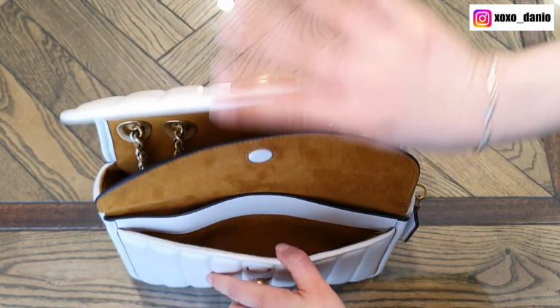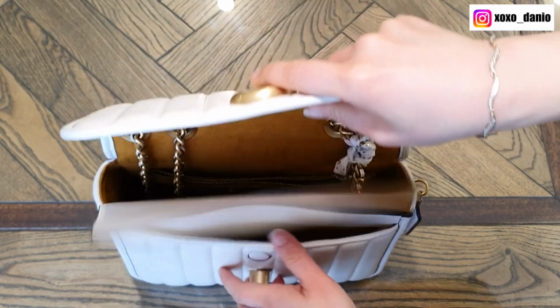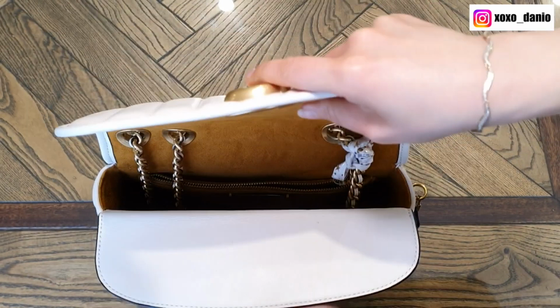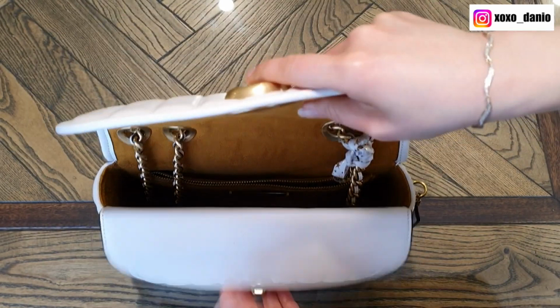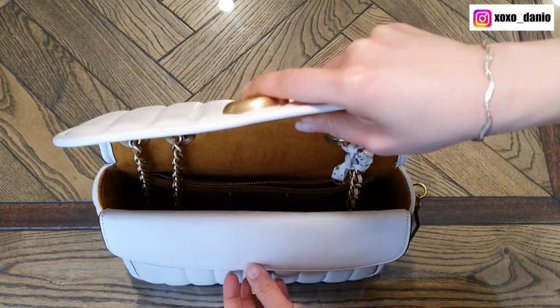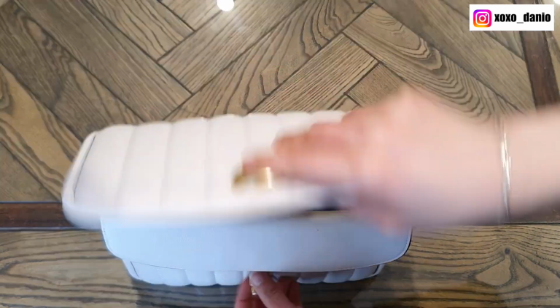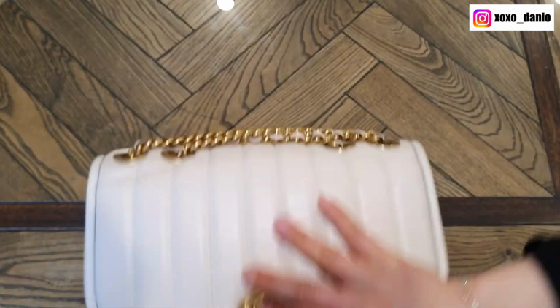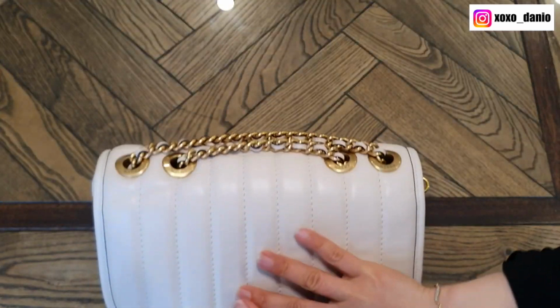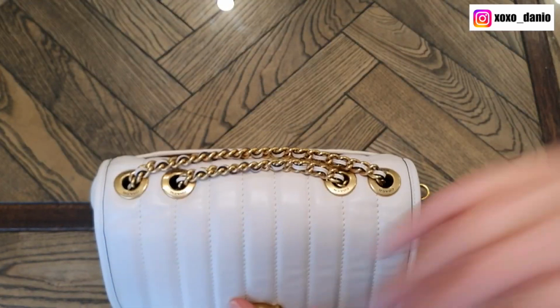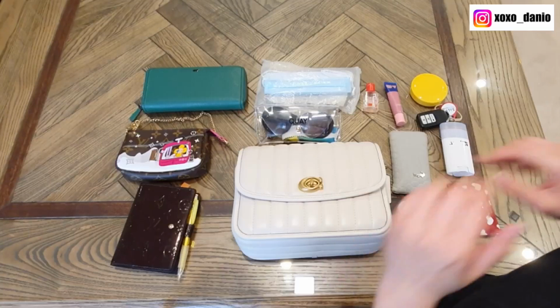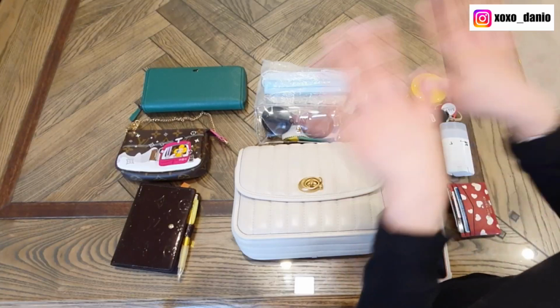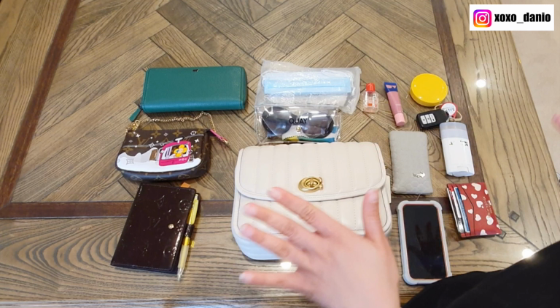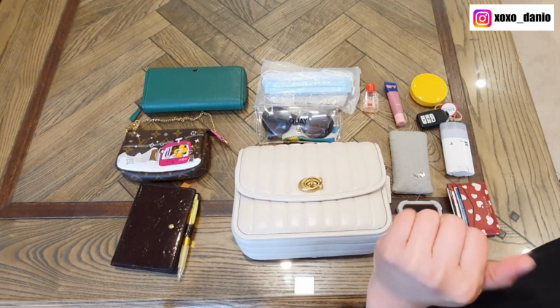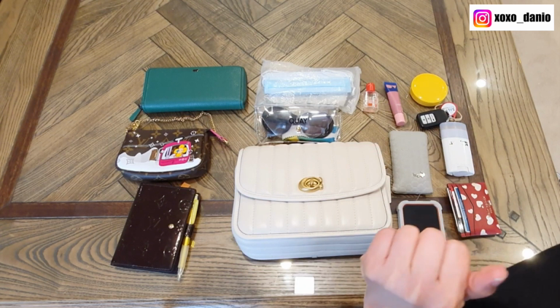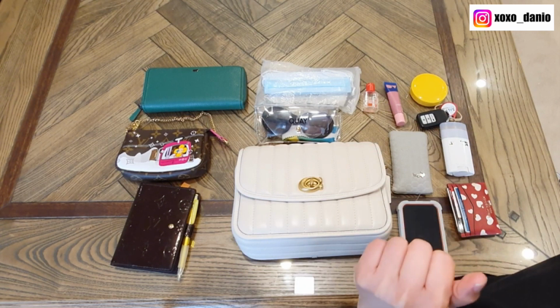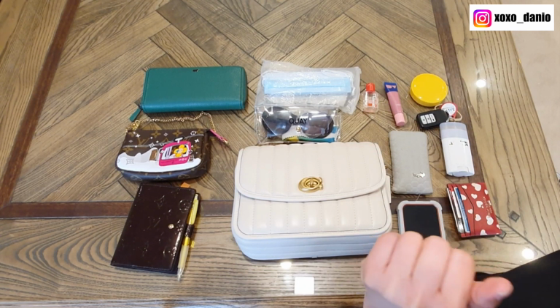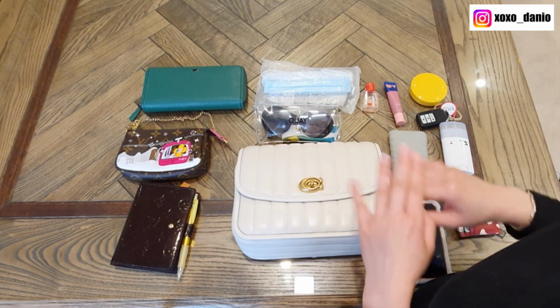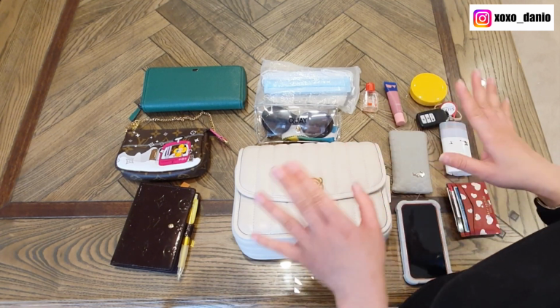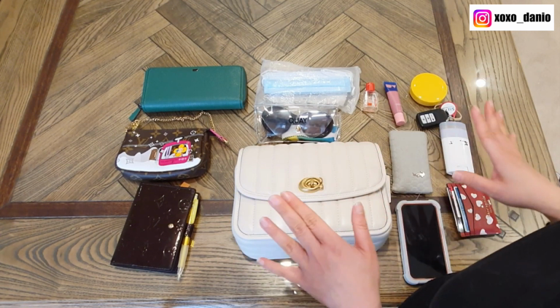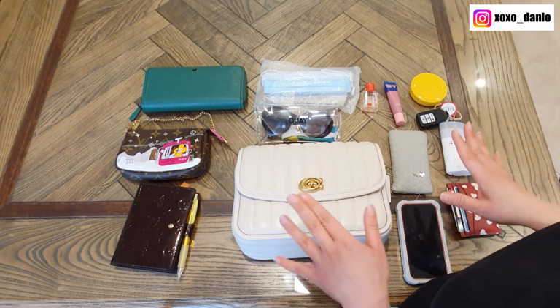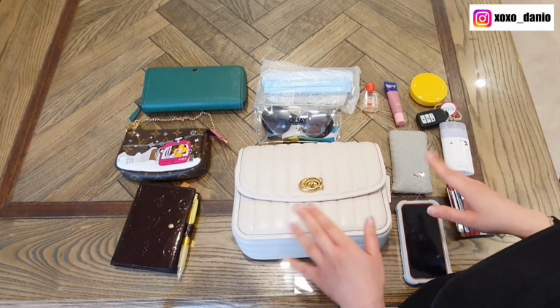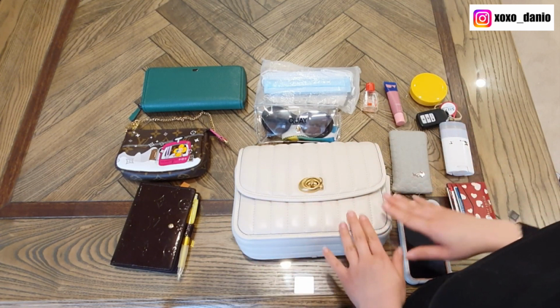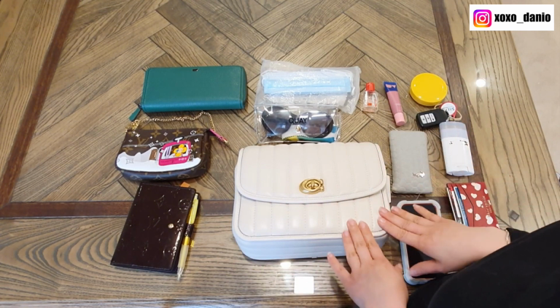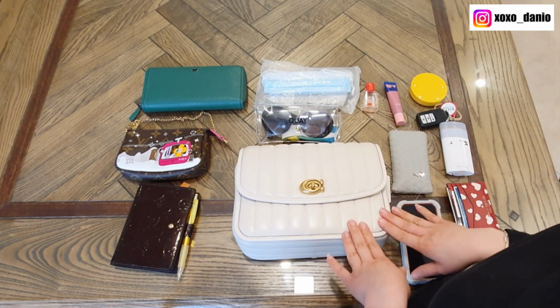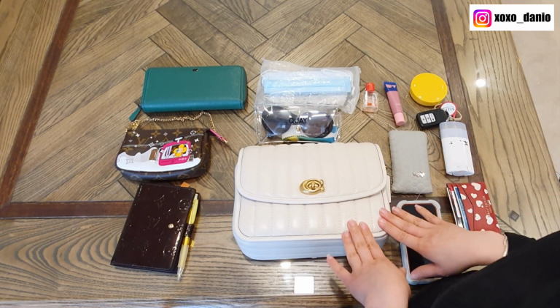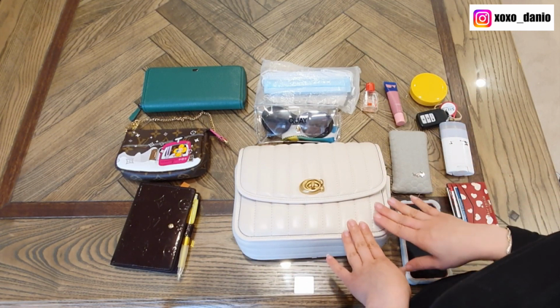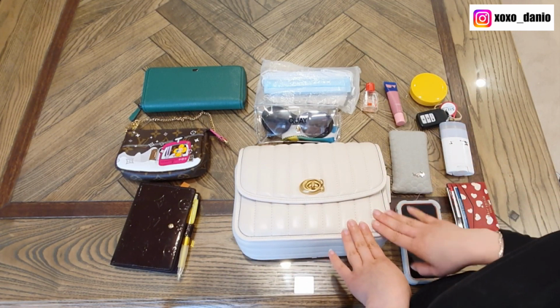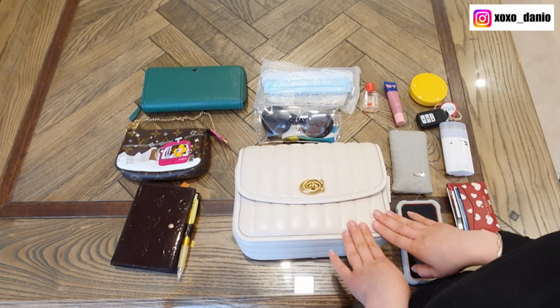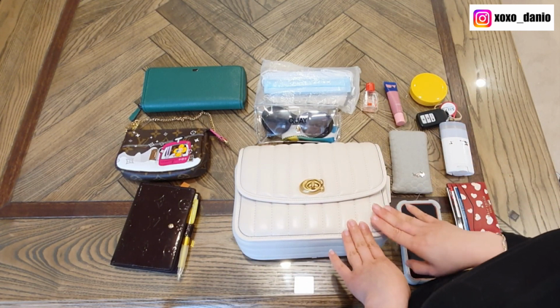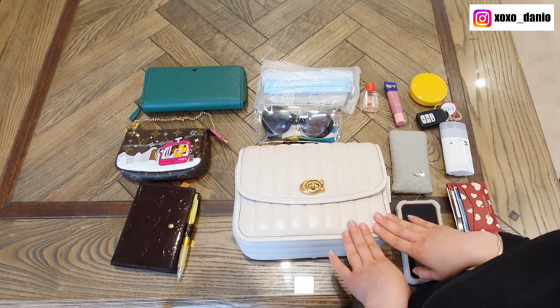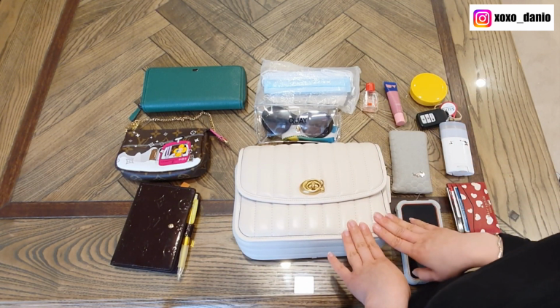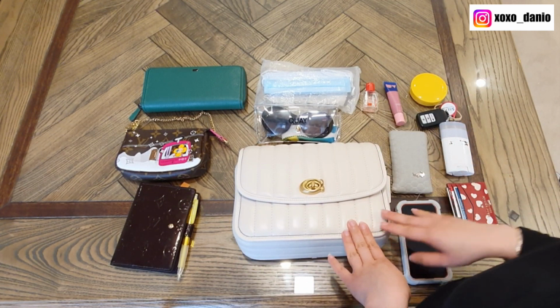So lots of organization. I've pulled out a few items and let's see what can fit into the Coach Quilted Madison.